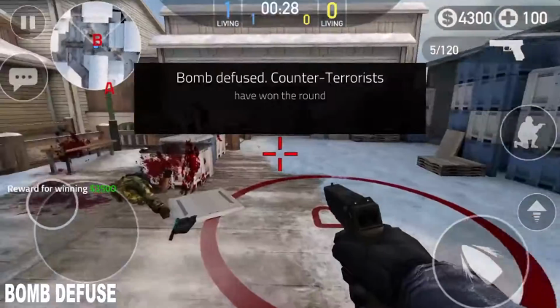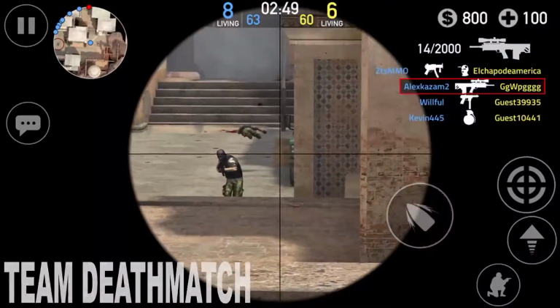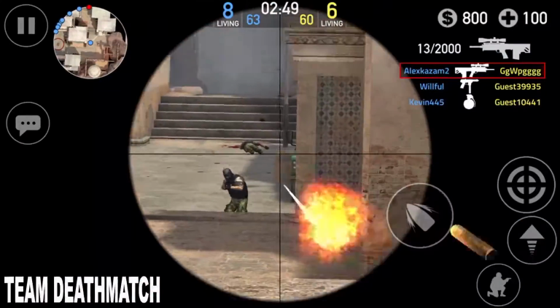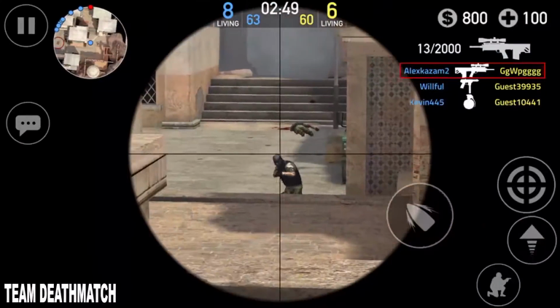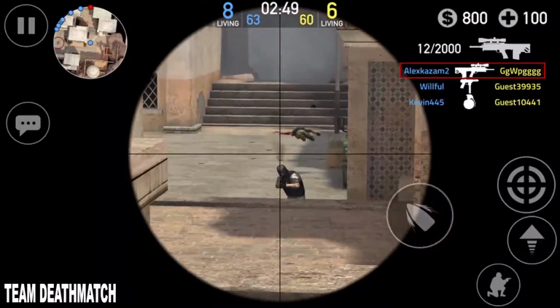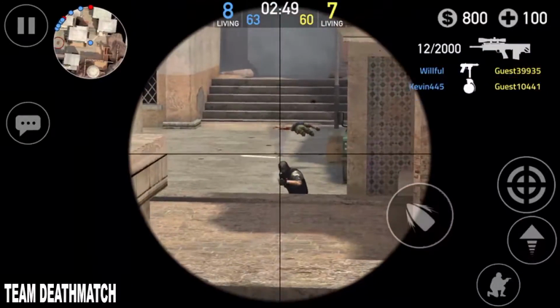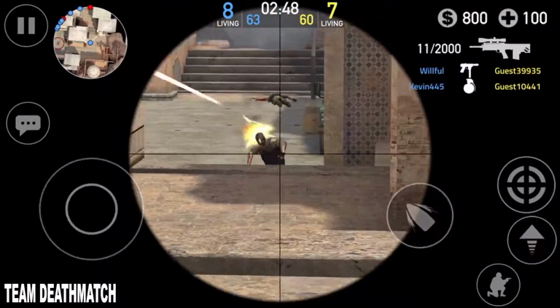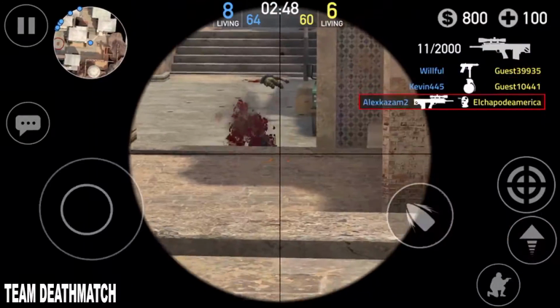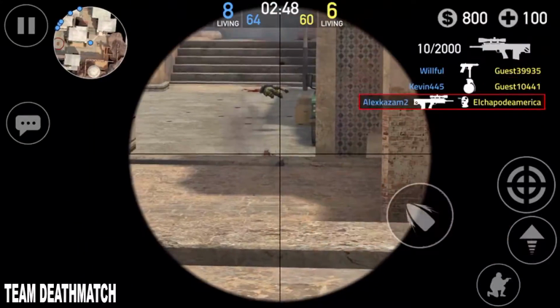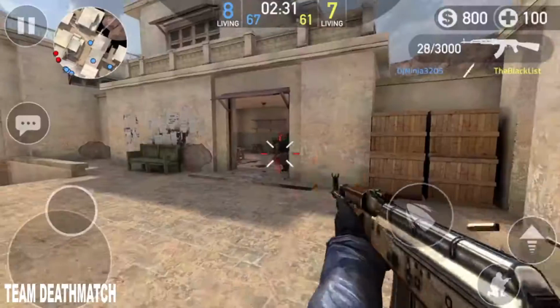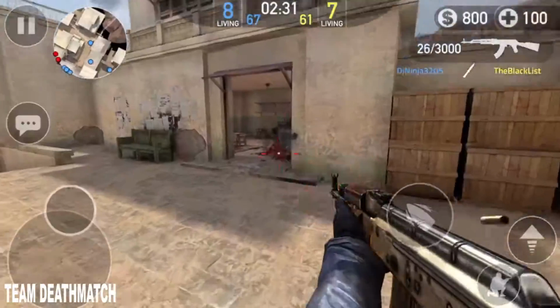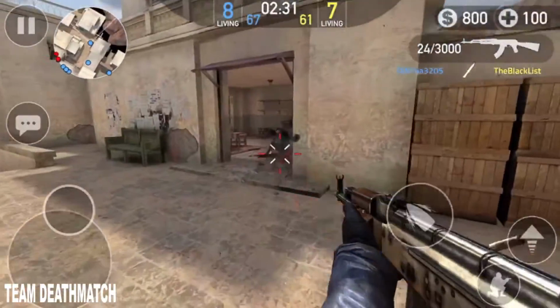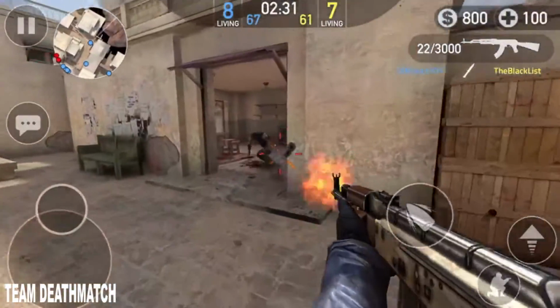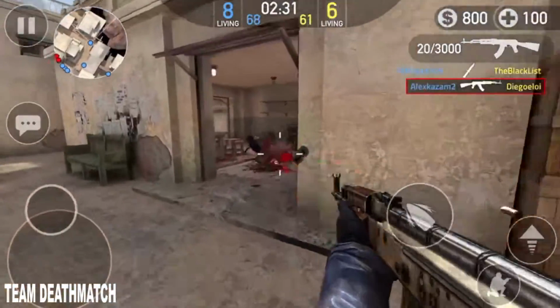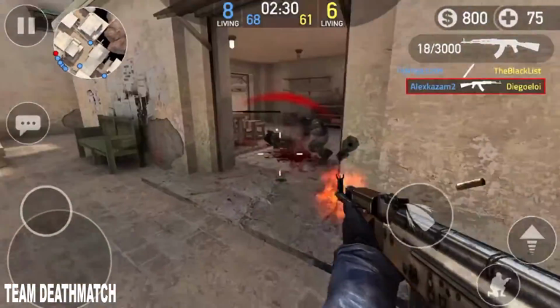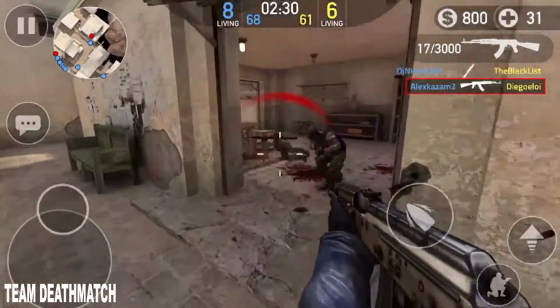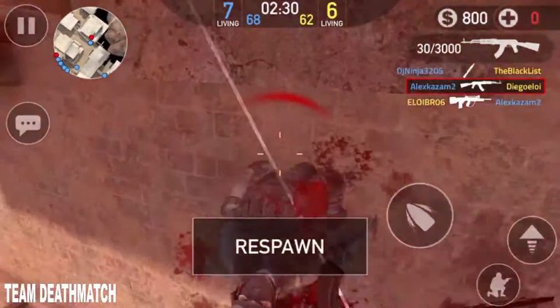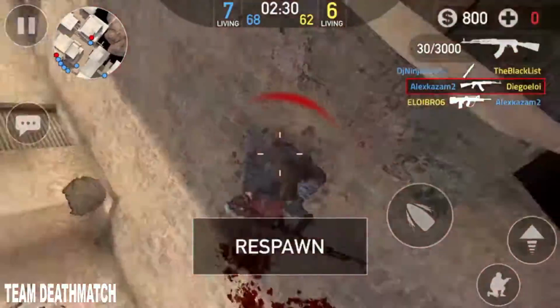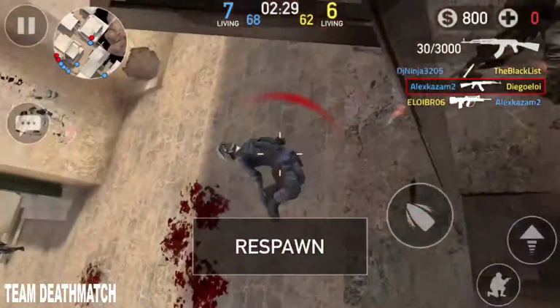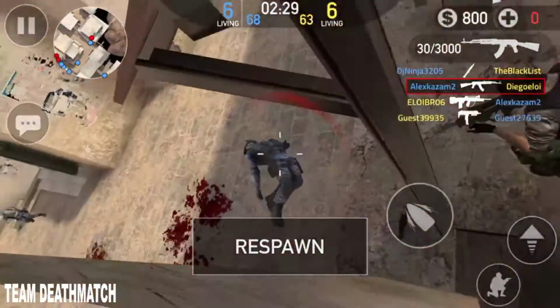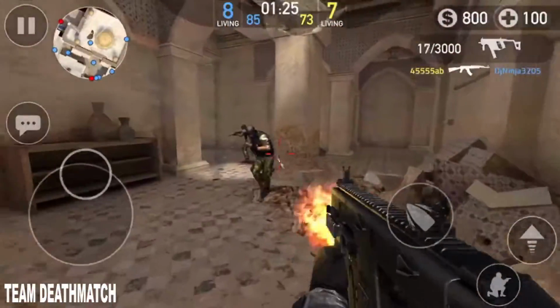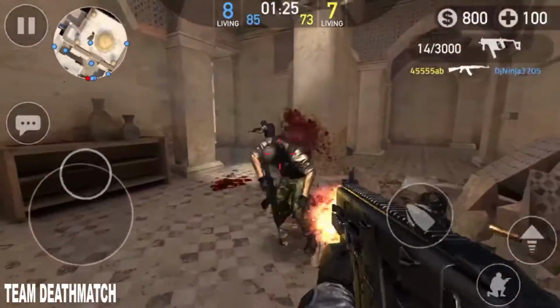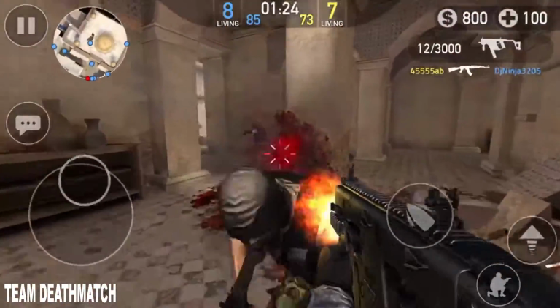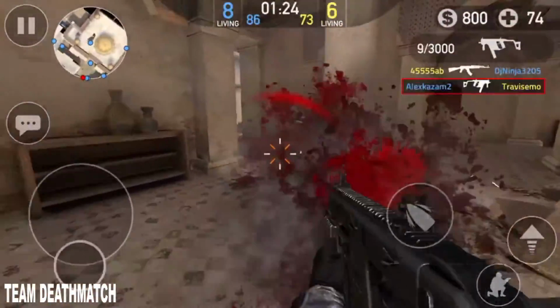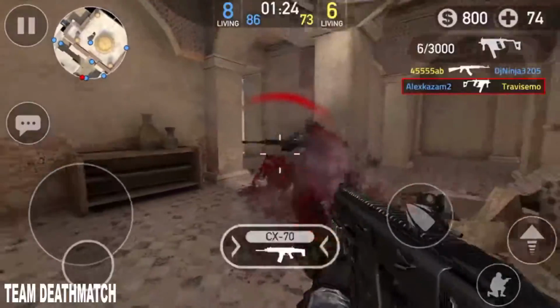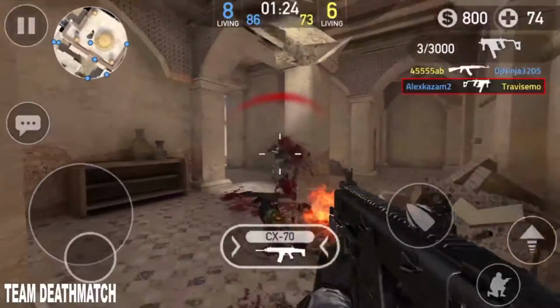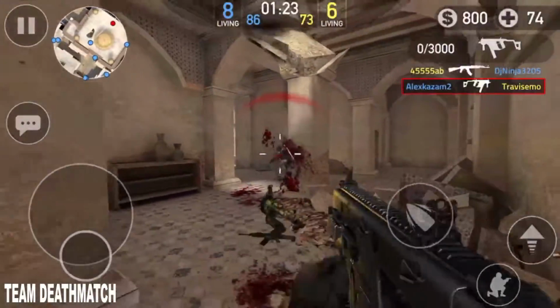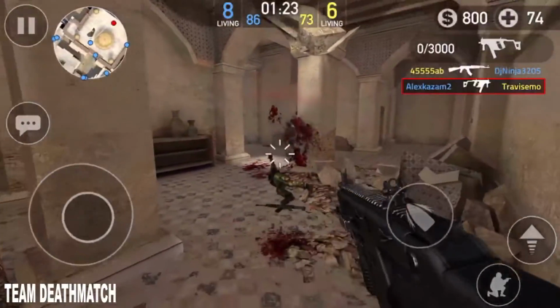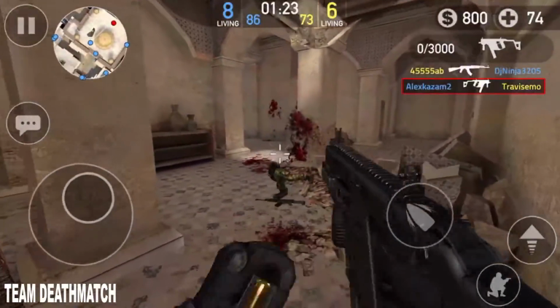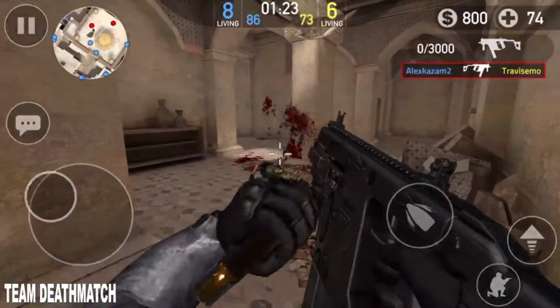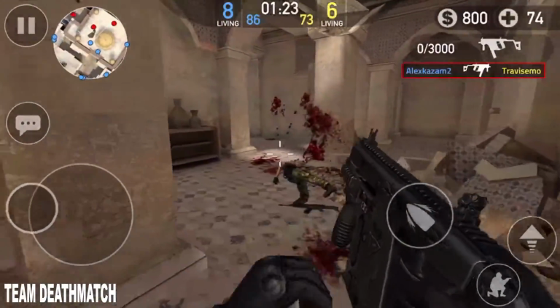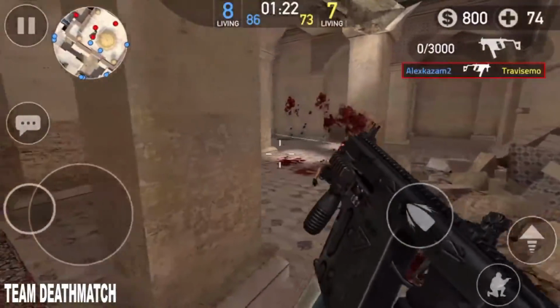Team Deathmatch is very simple — there are two teams, and your goal is to get more kills than the other by the end of the 10-minute time limit.